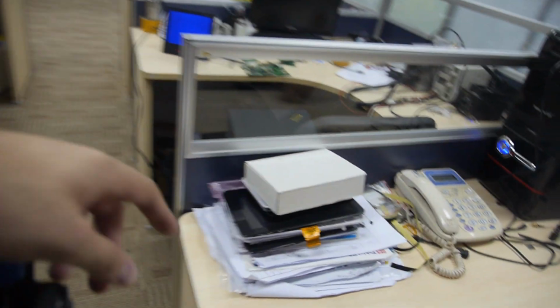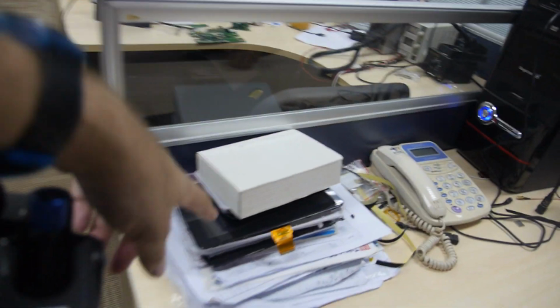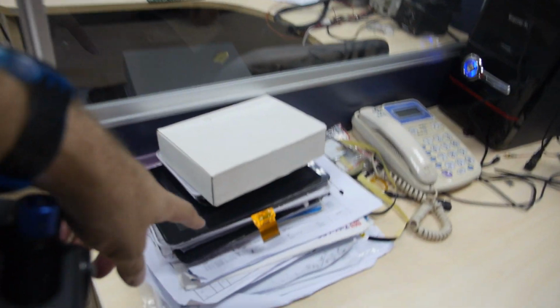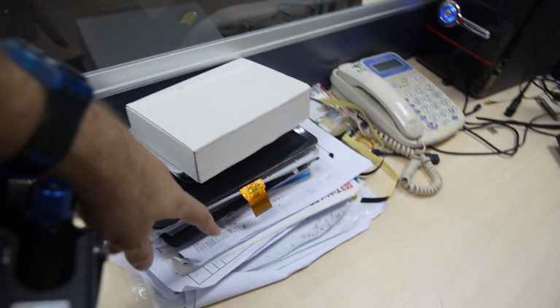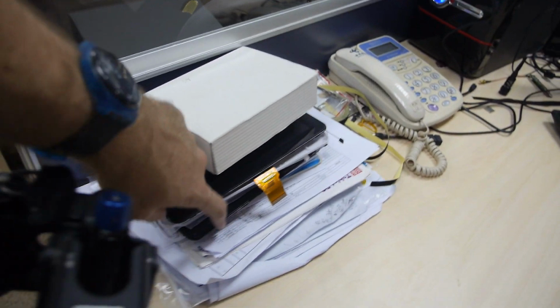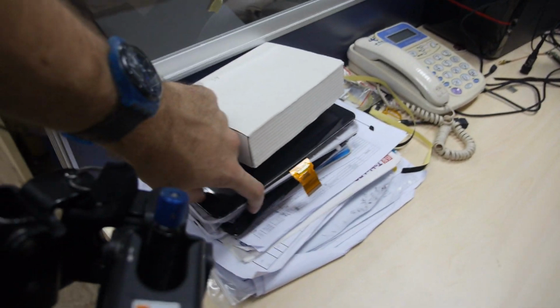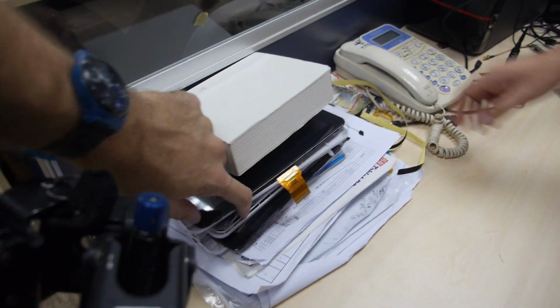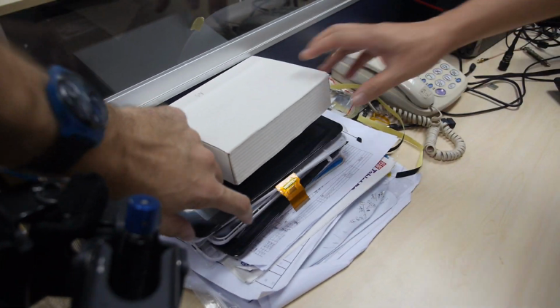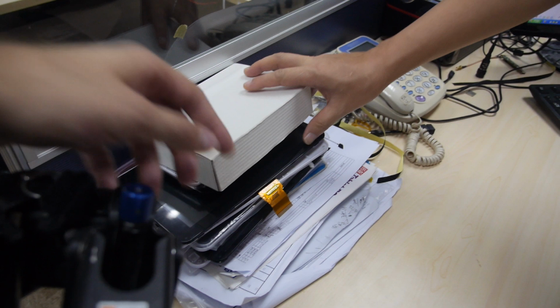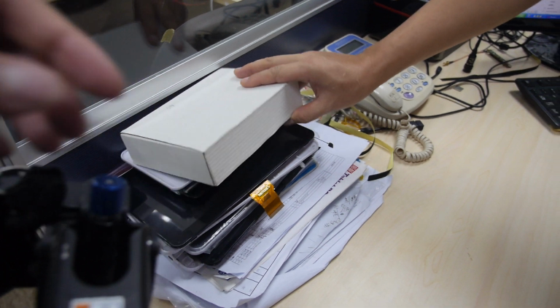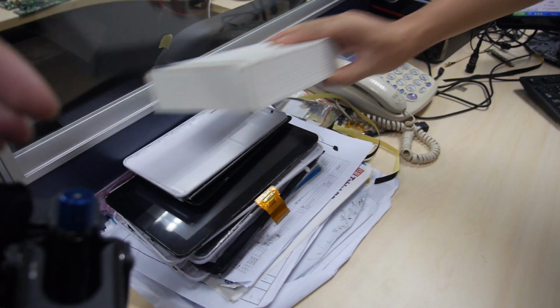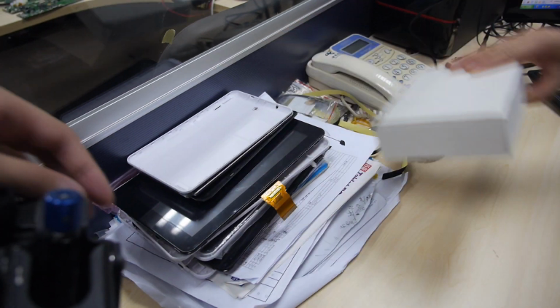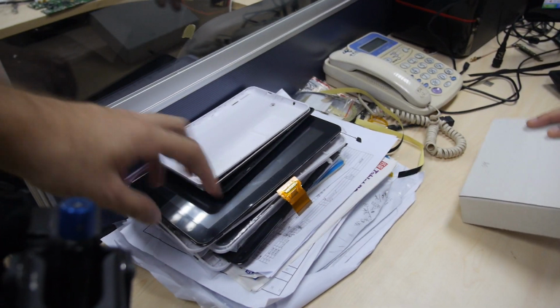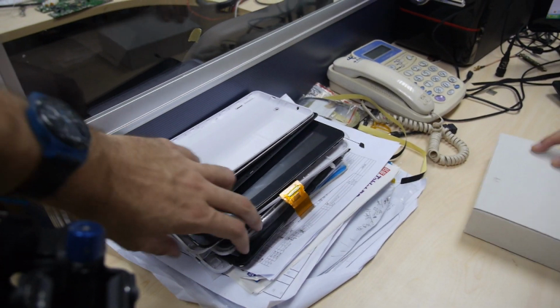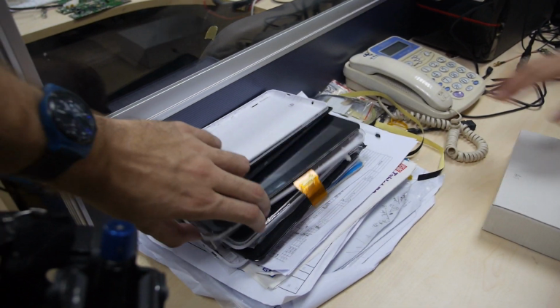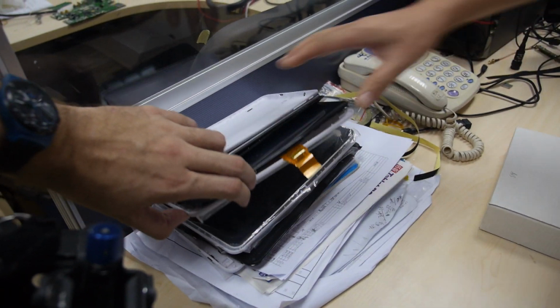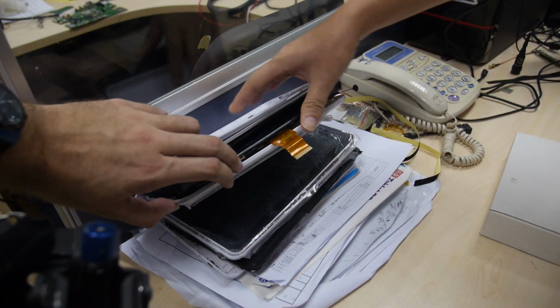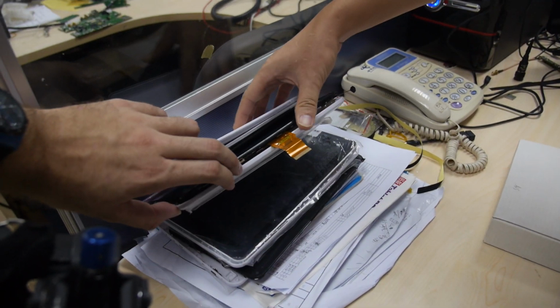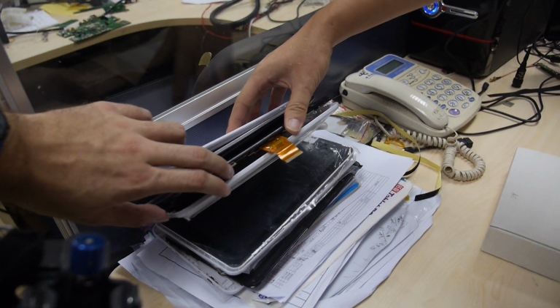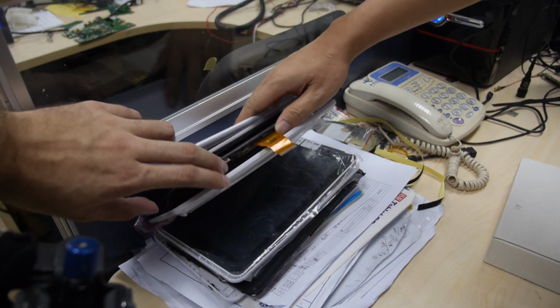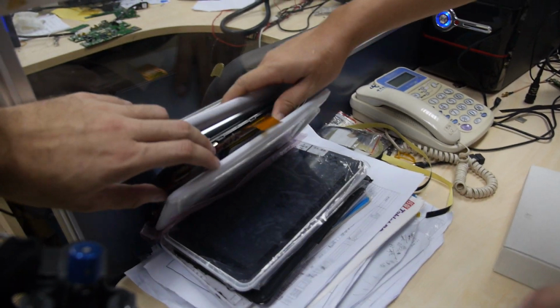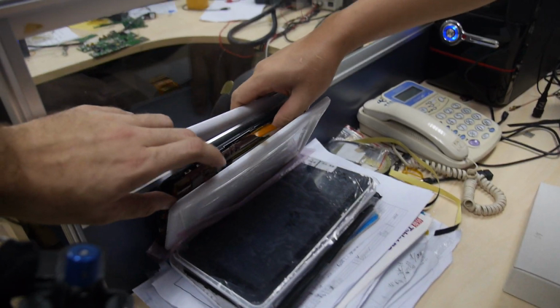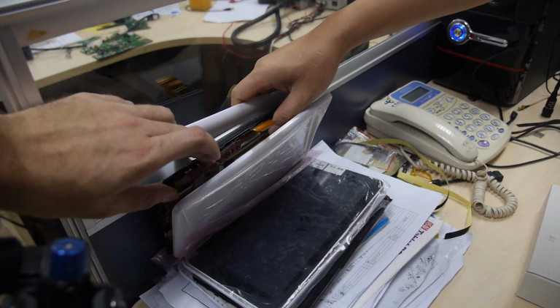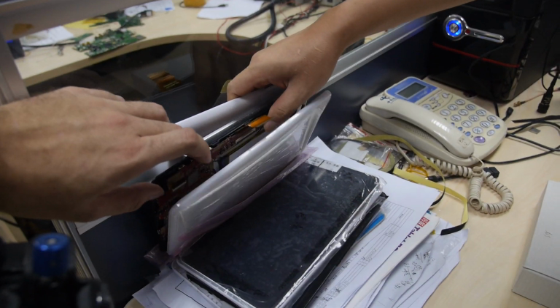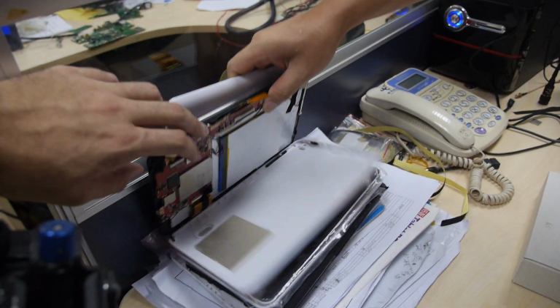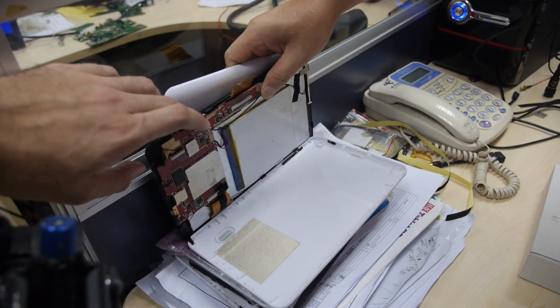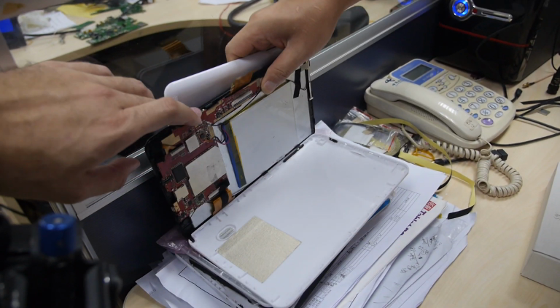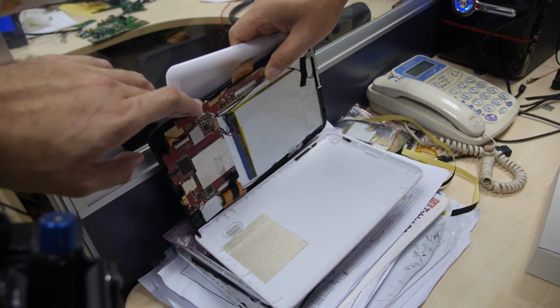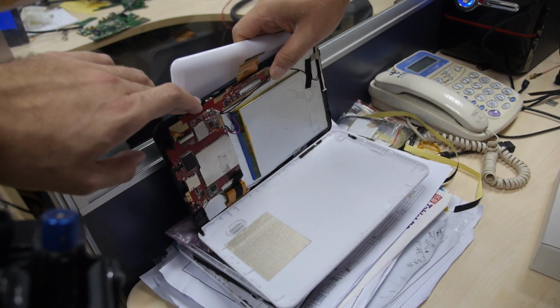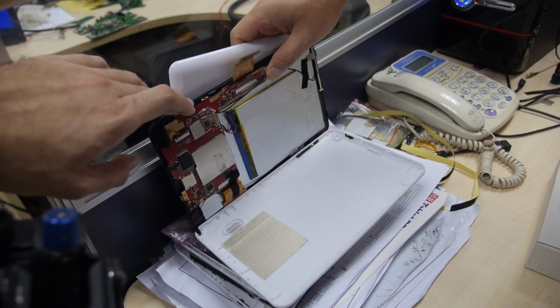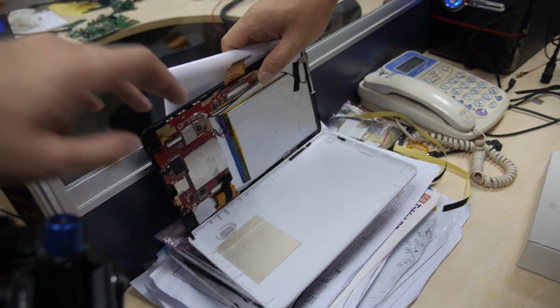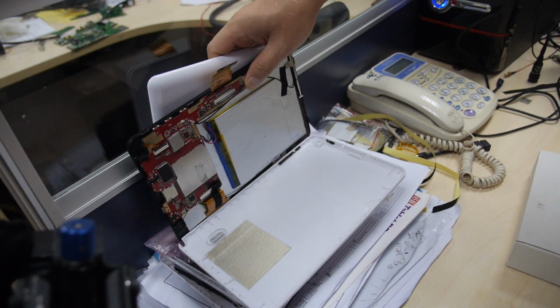Here we can see all the different designs for the tablet — tablet design.